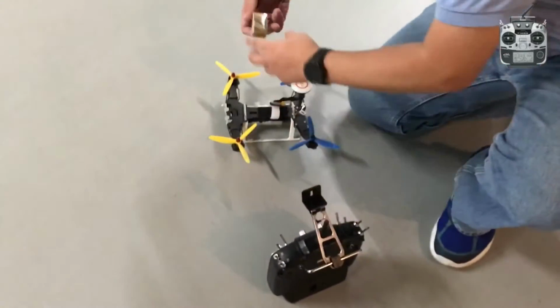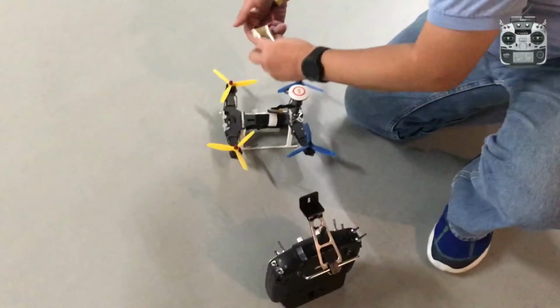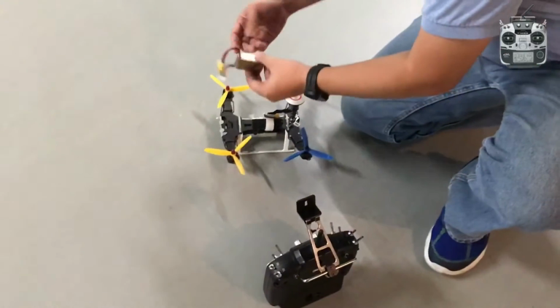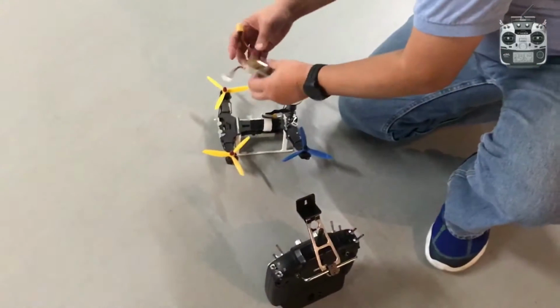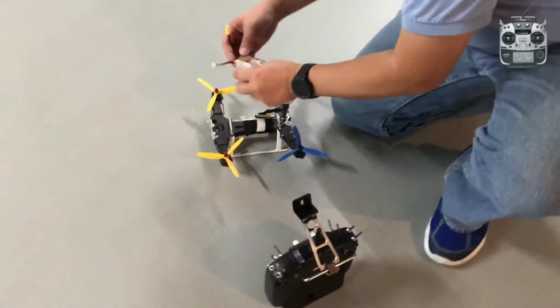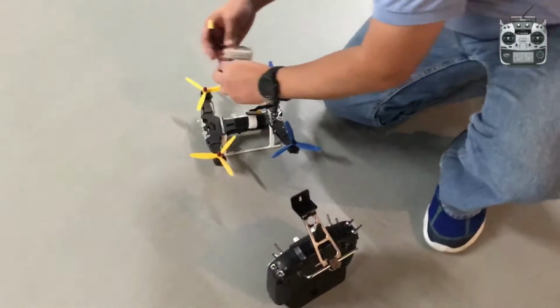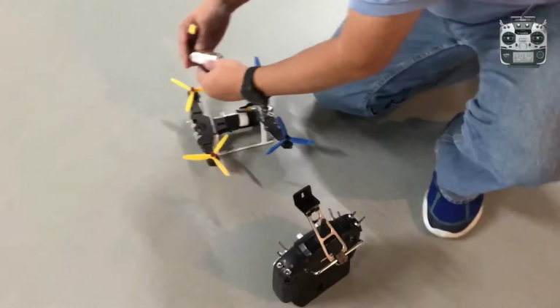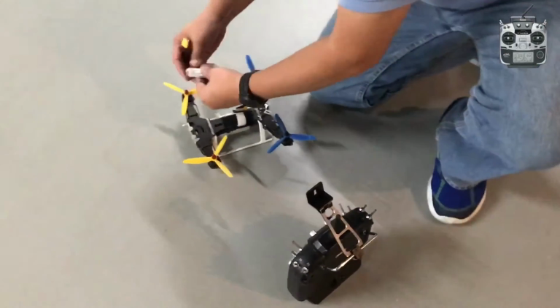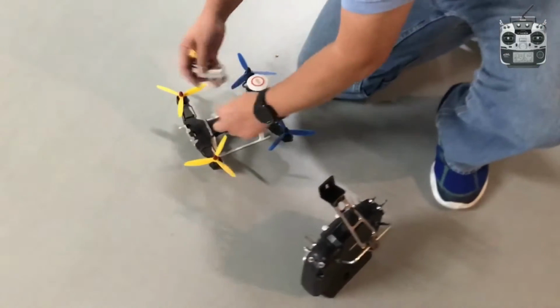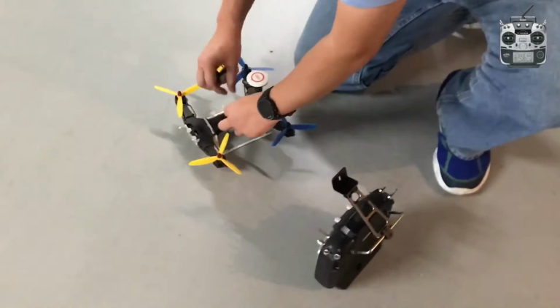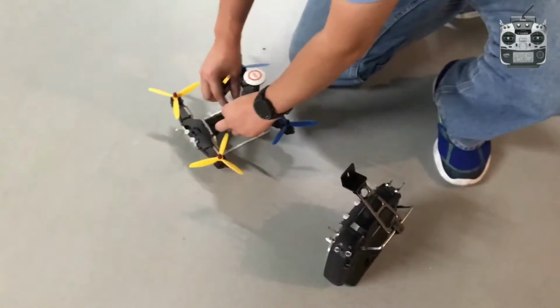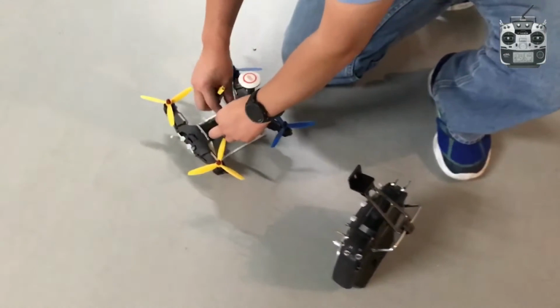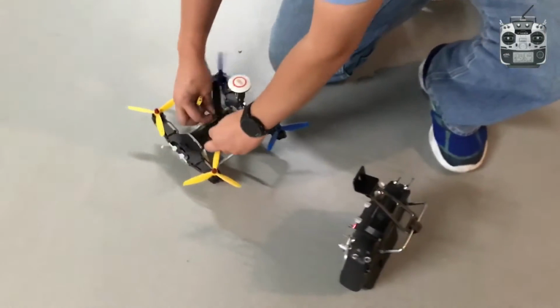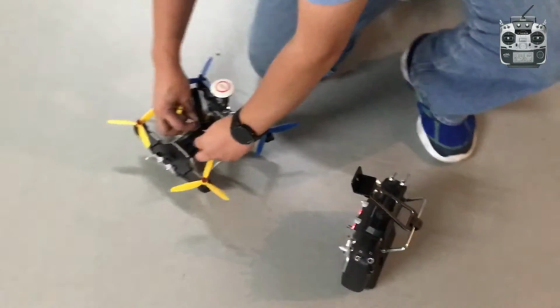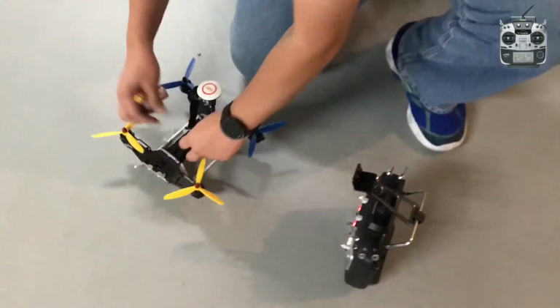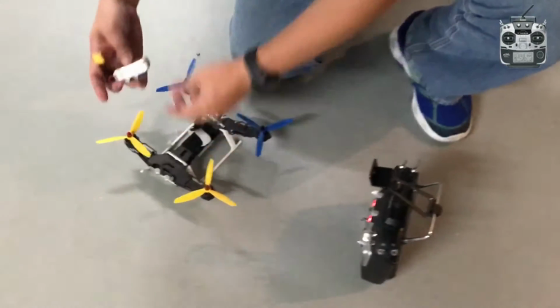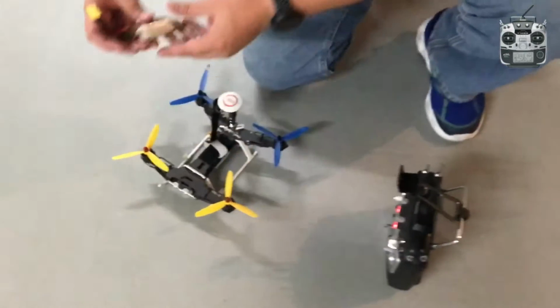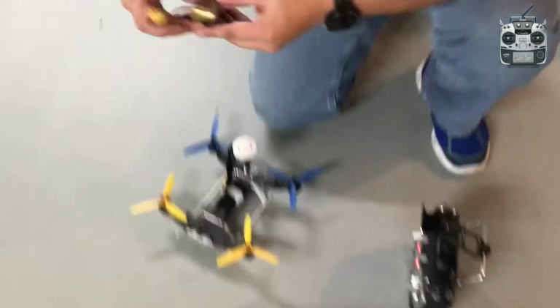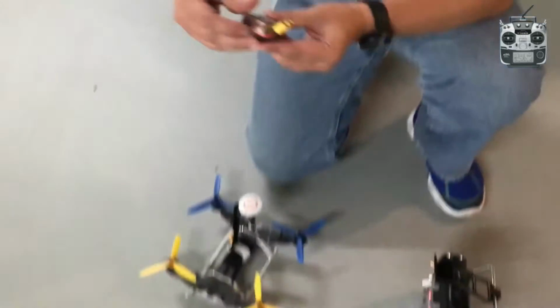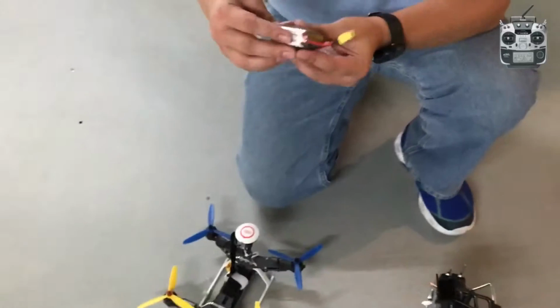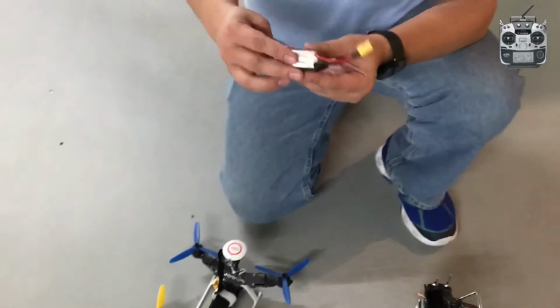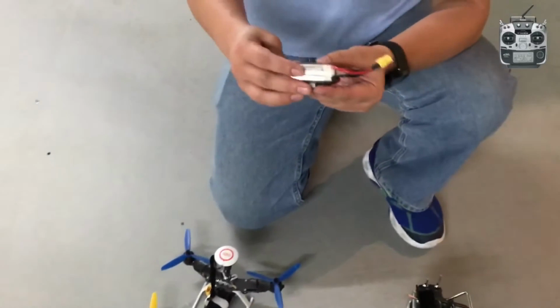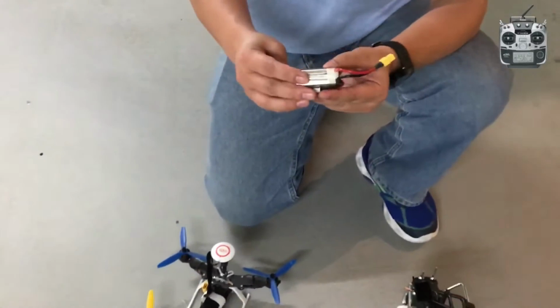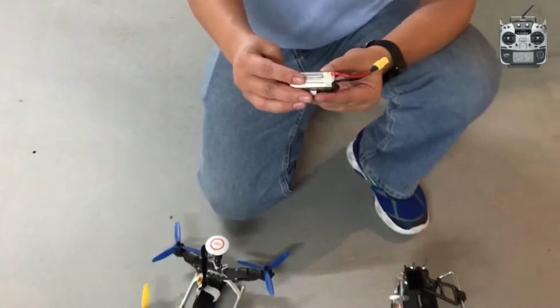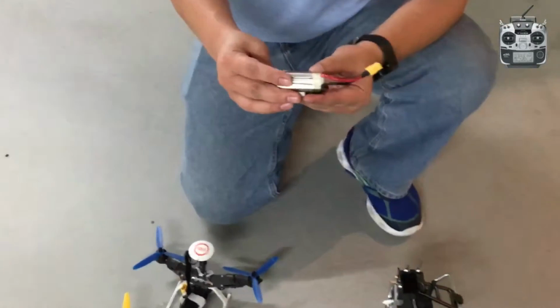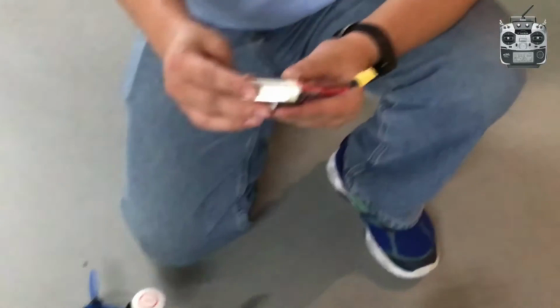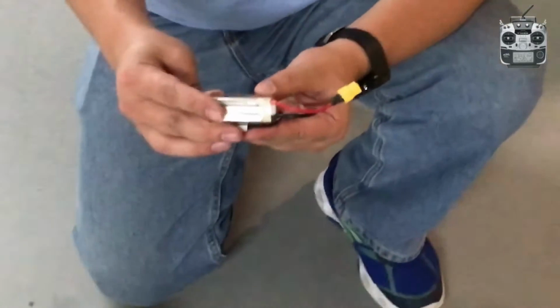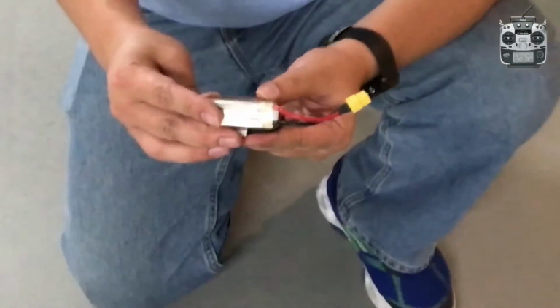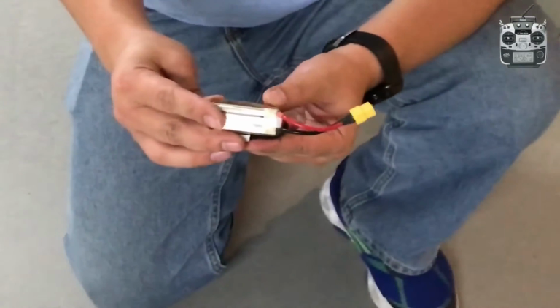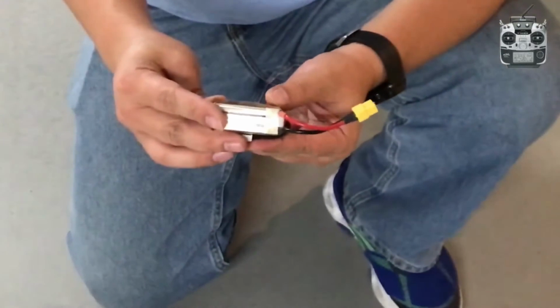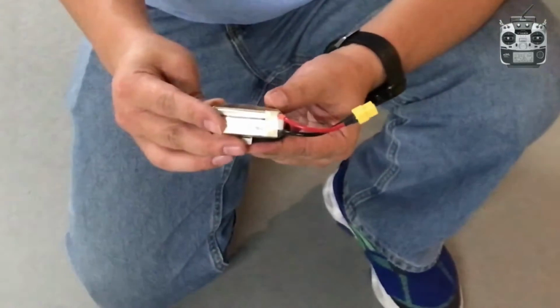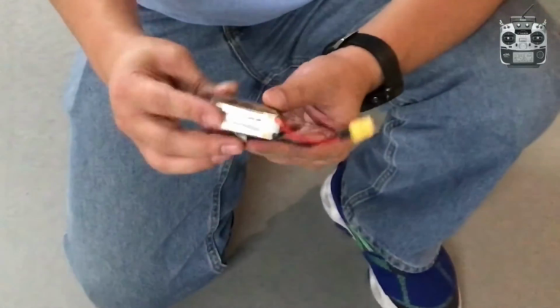Now I'm going to put on the battery. This is 3S, 850 mAh.